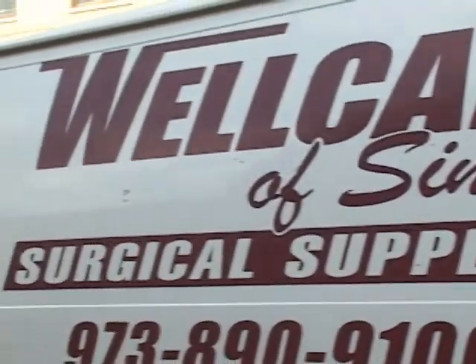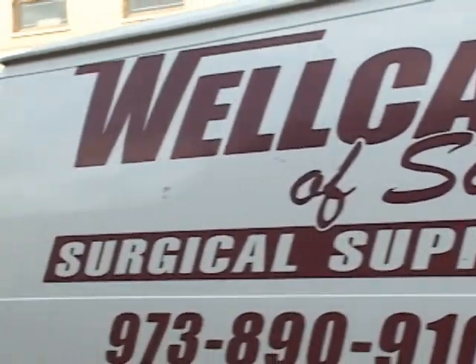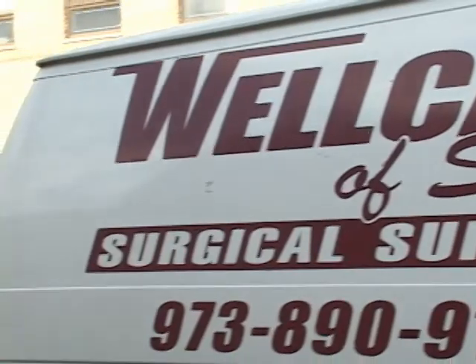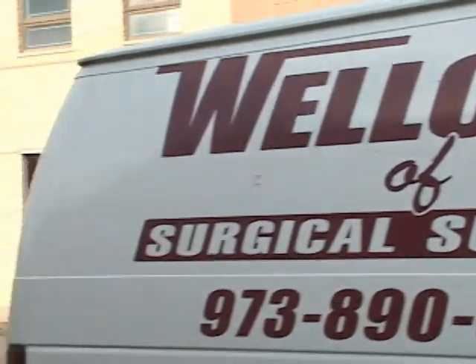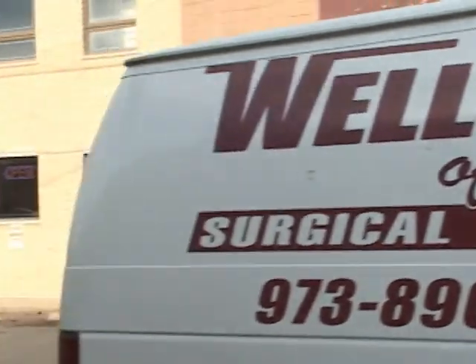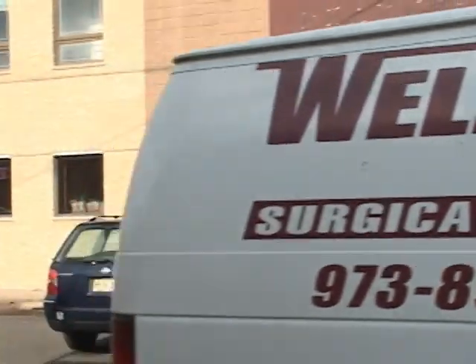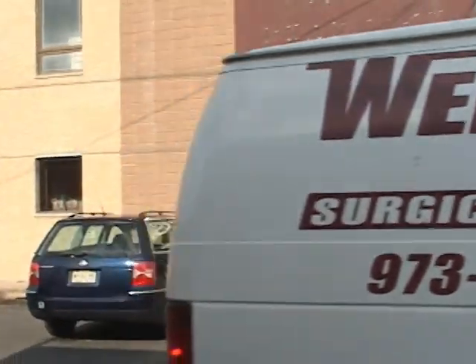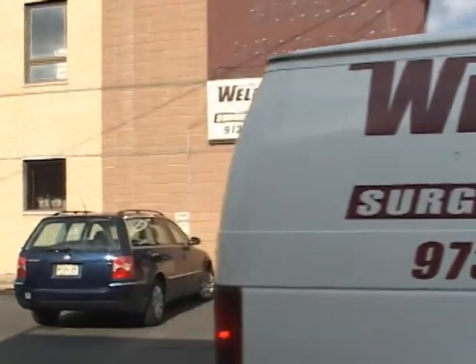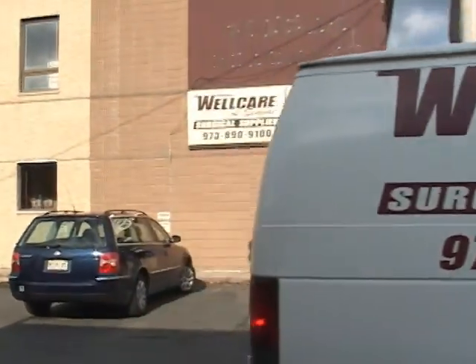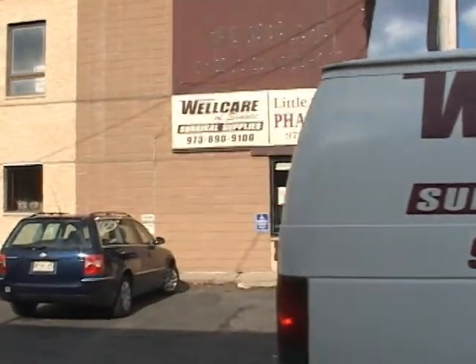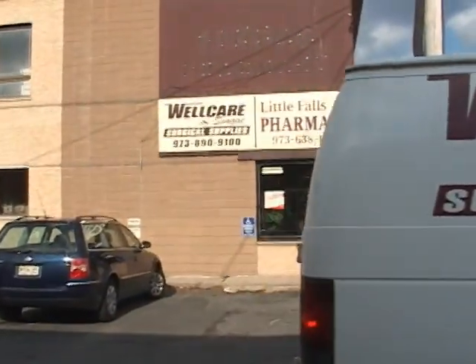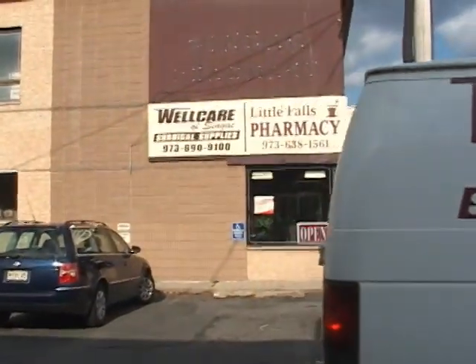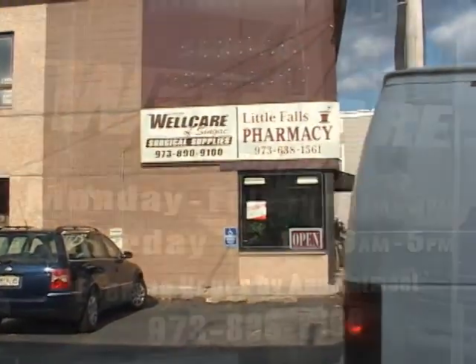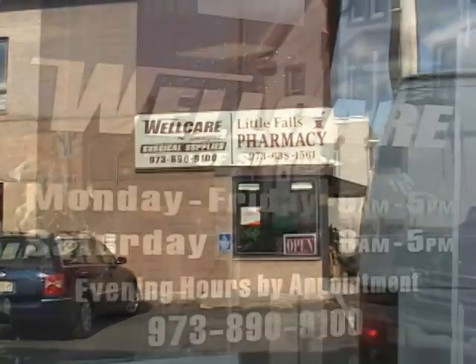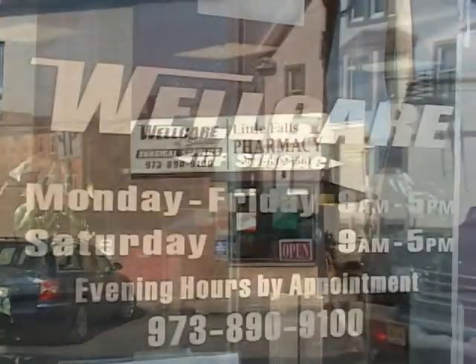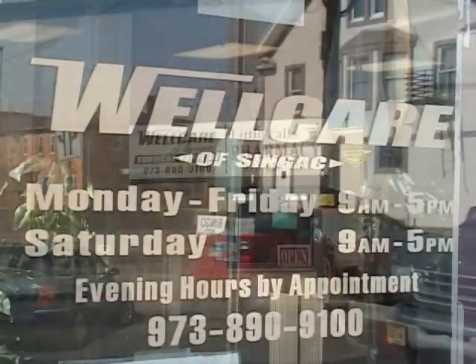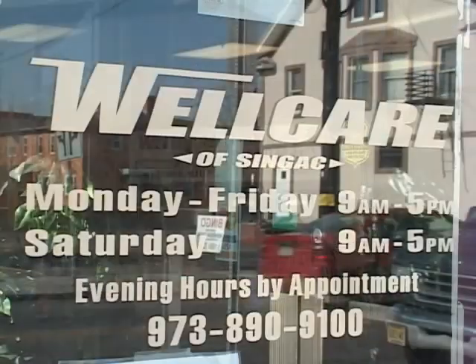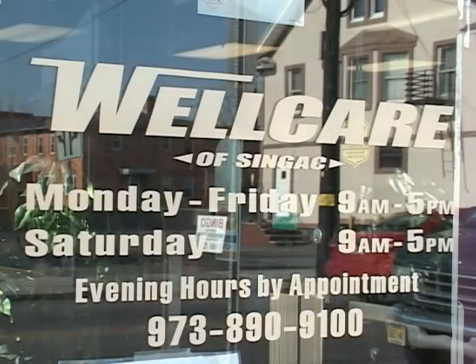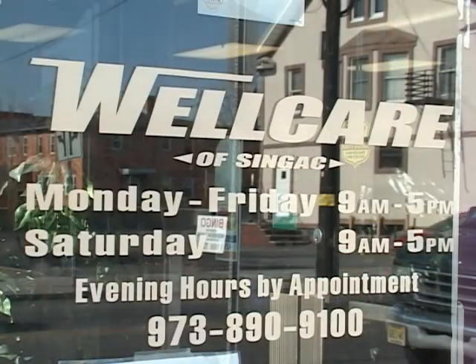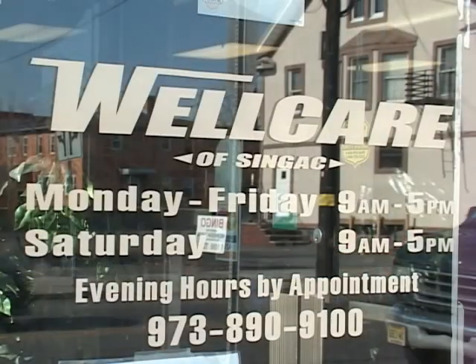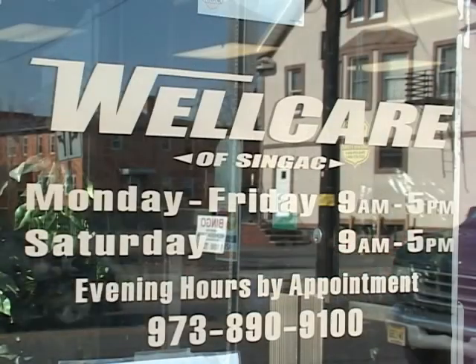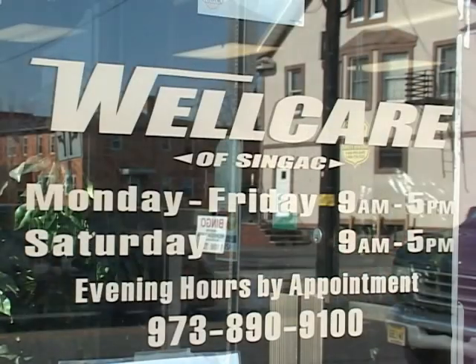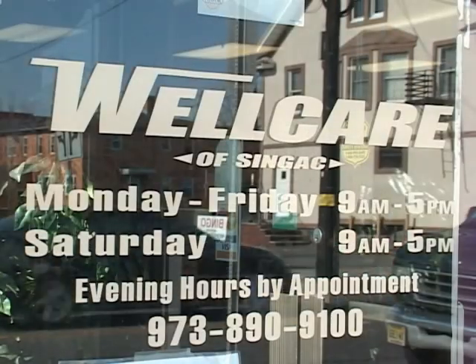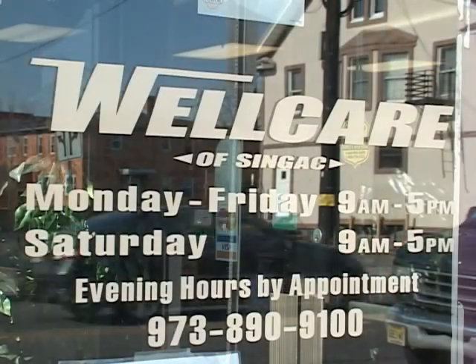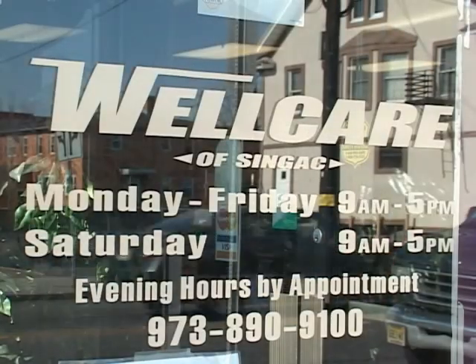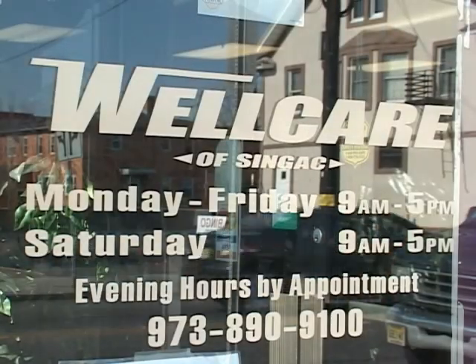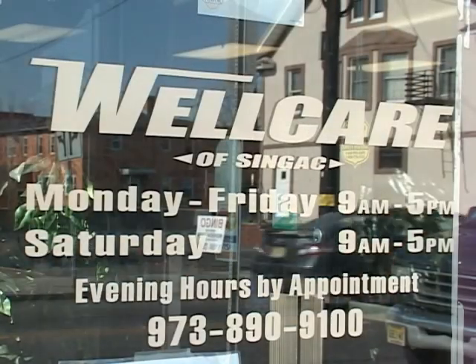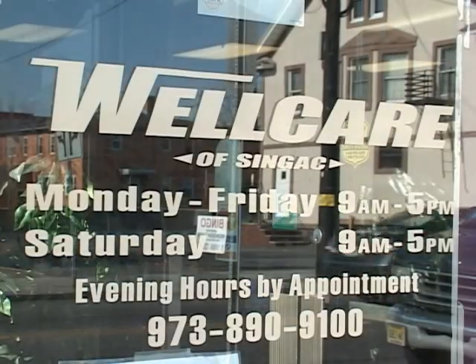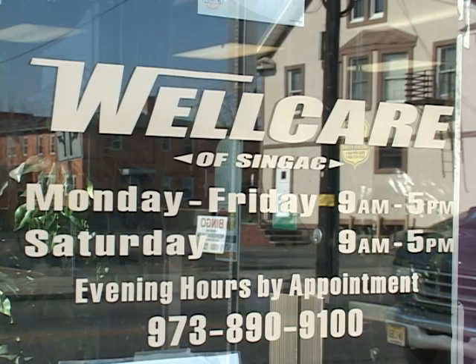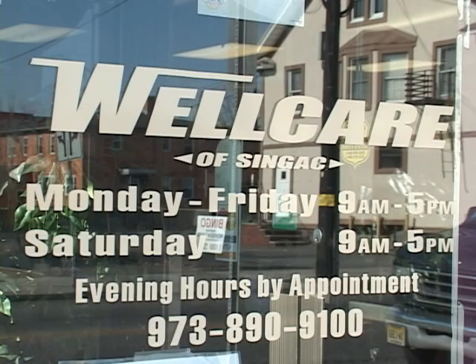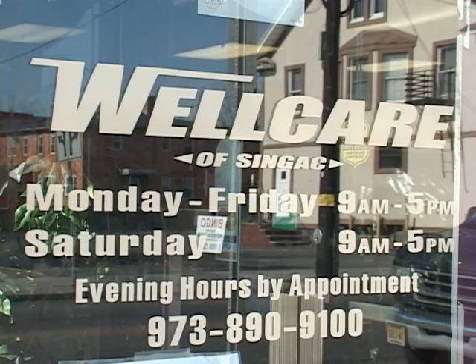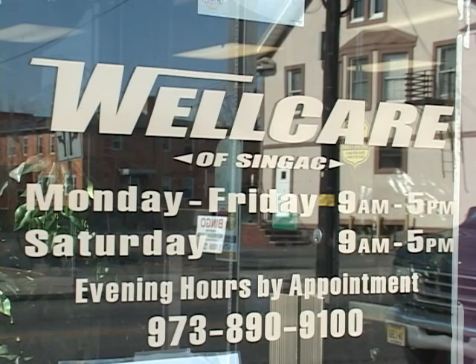Our business hours are 9 to 5, Monday through Saturday, with evening hours by appointment only.